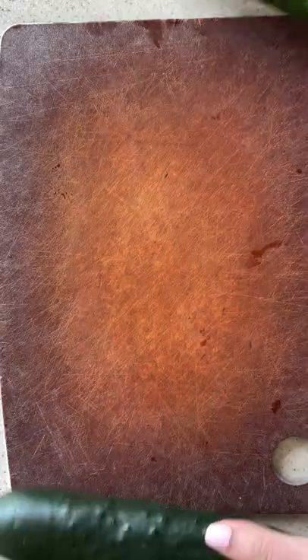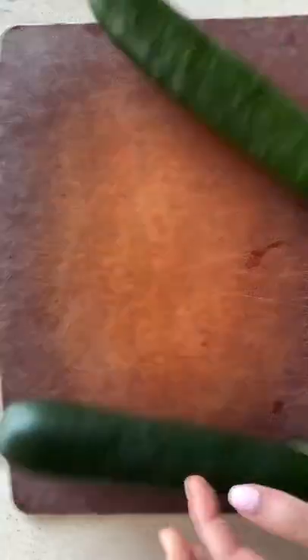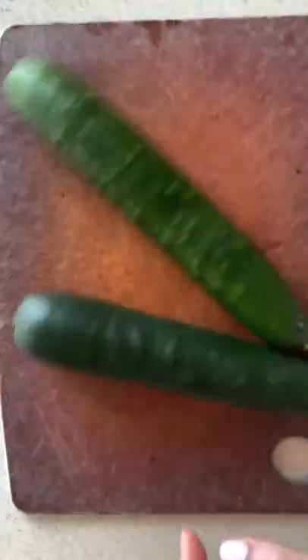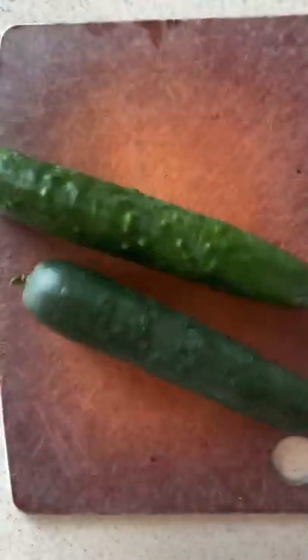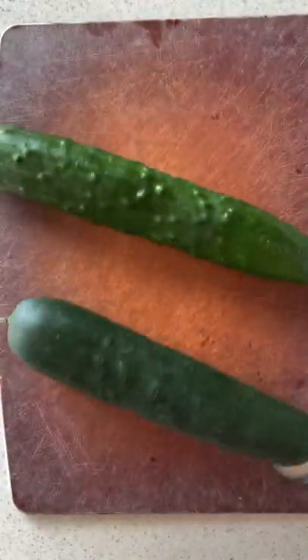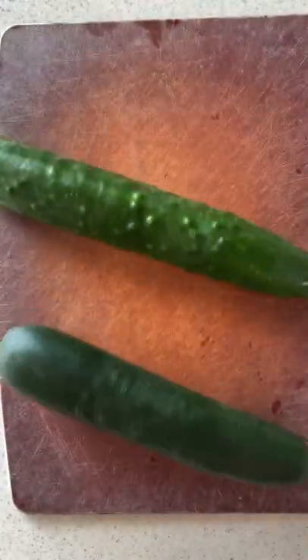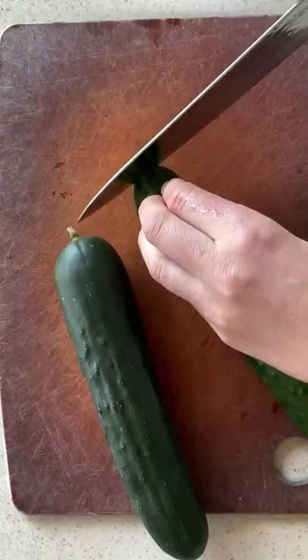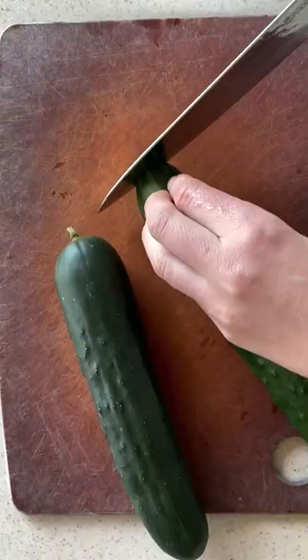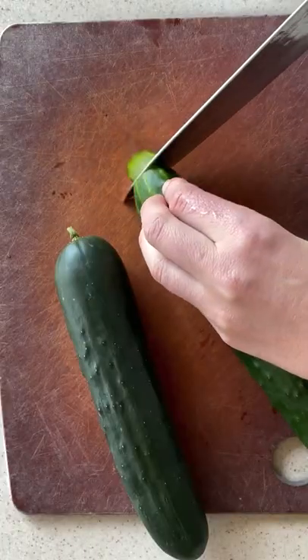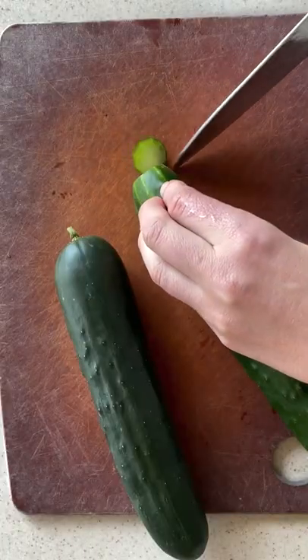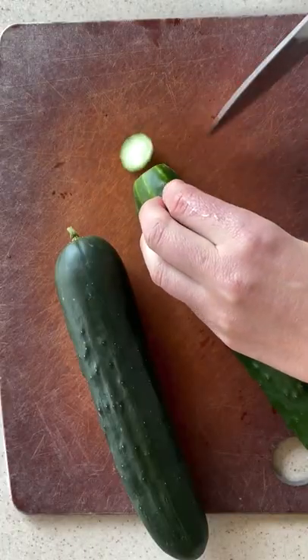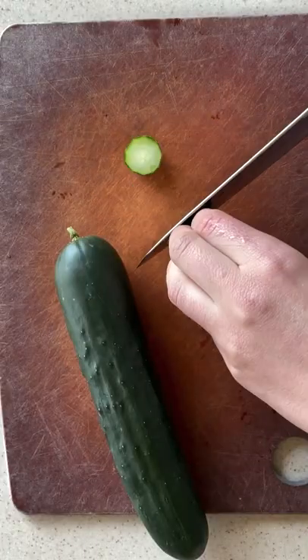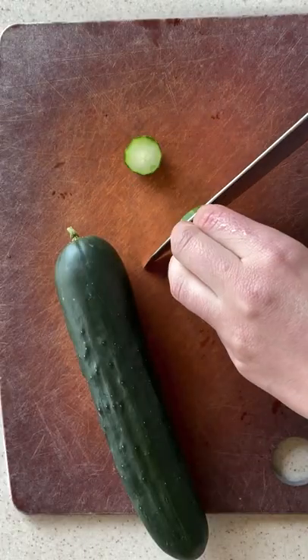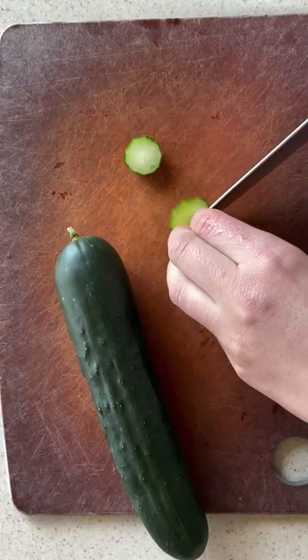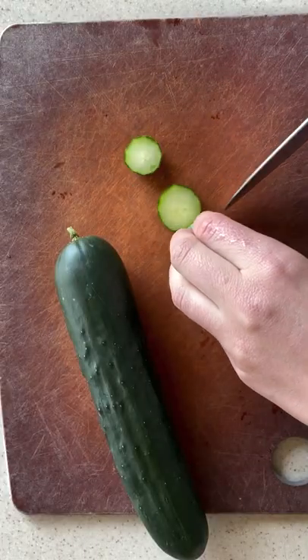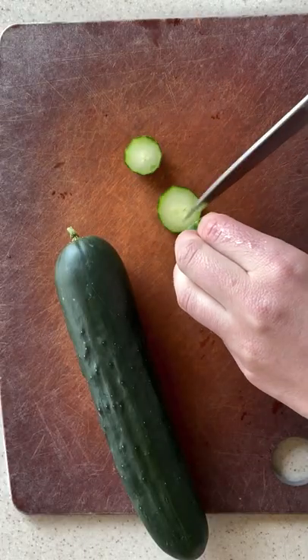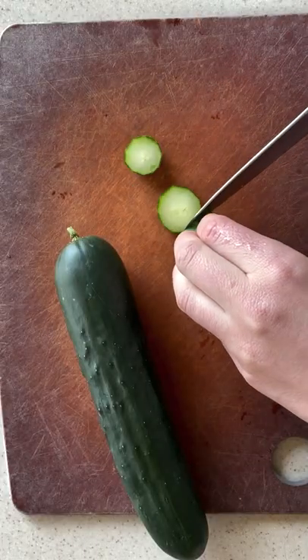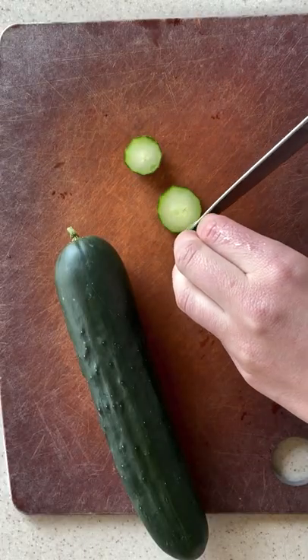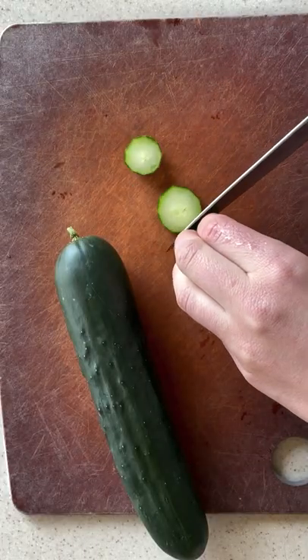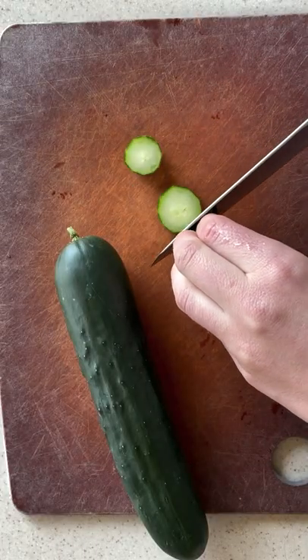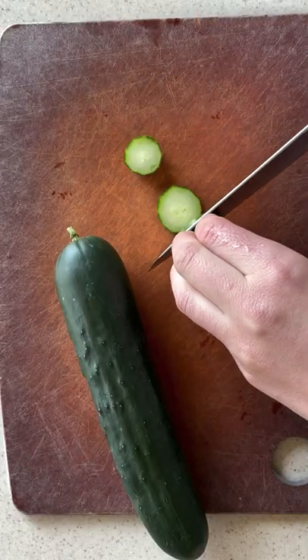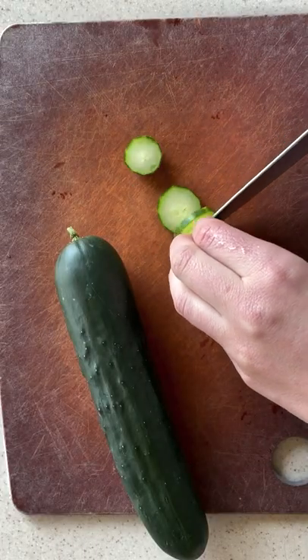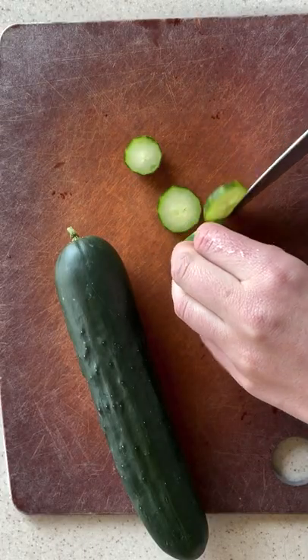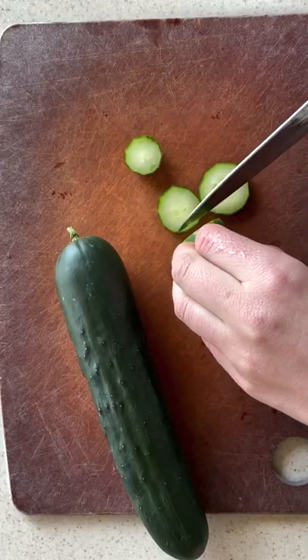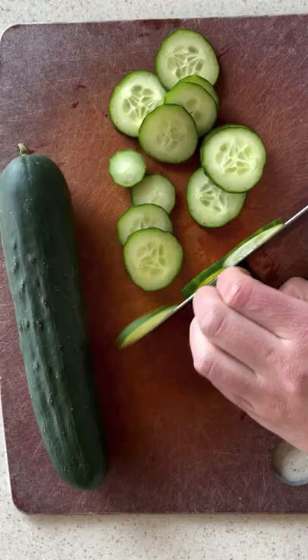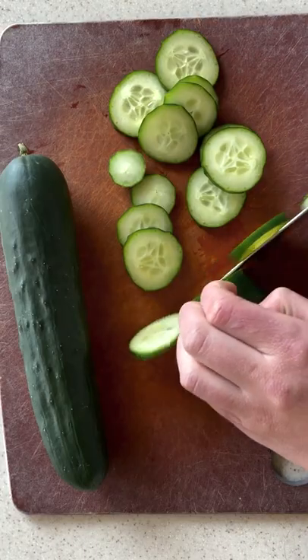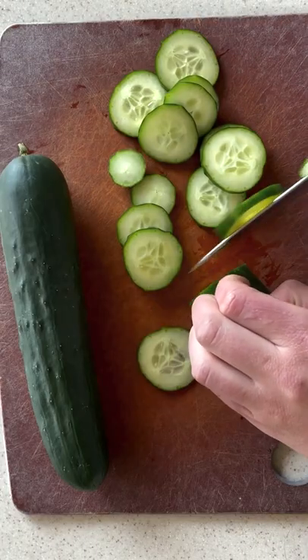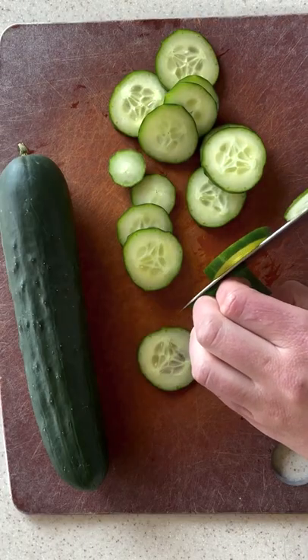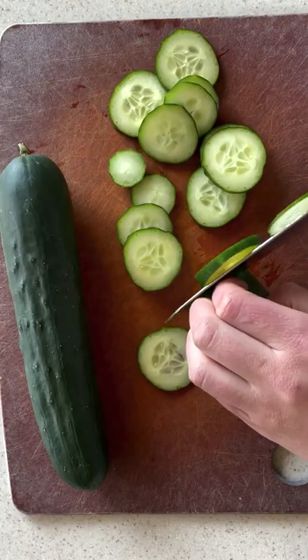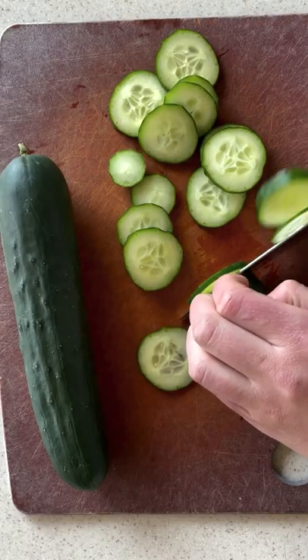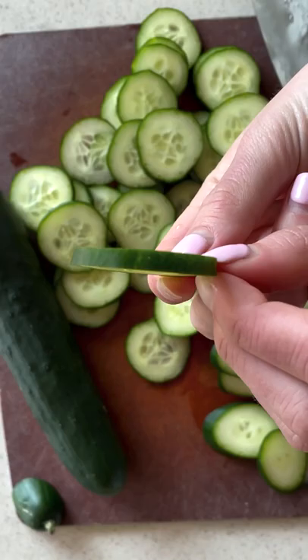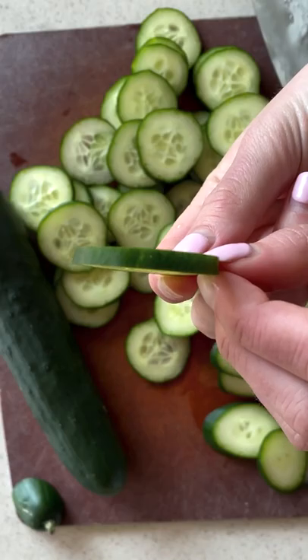For our next video on the basics, we are doing classic dill pickles. I will be quick and to the point — they are so simple and delicious.